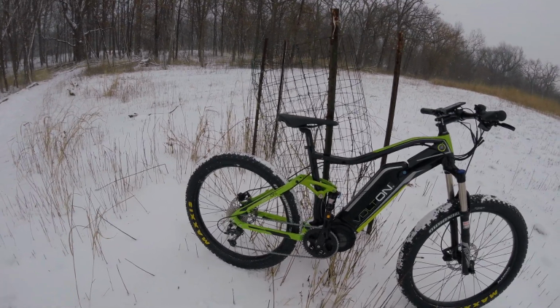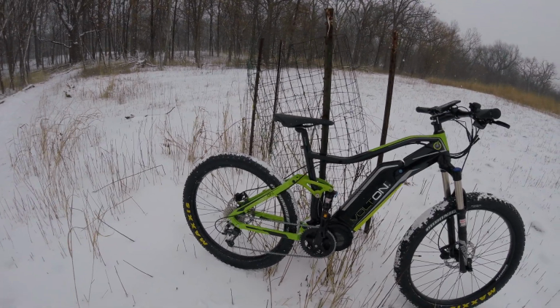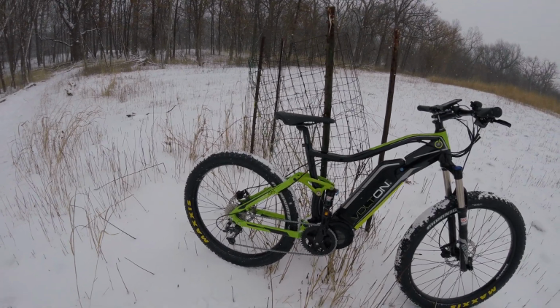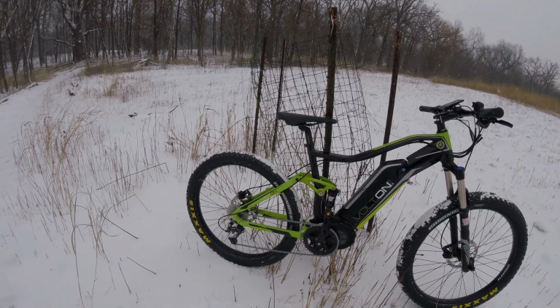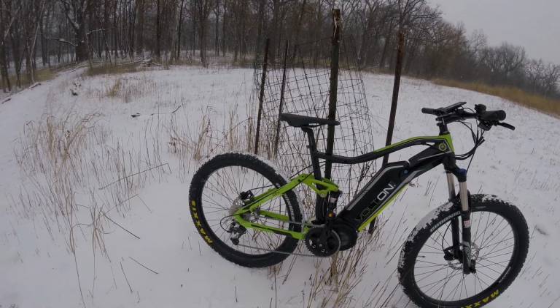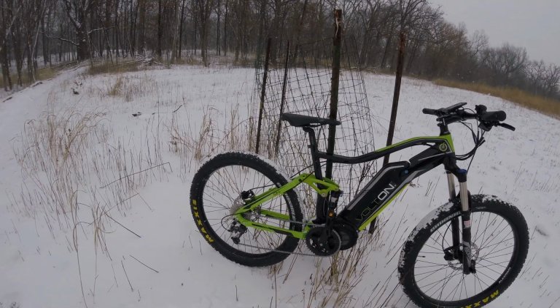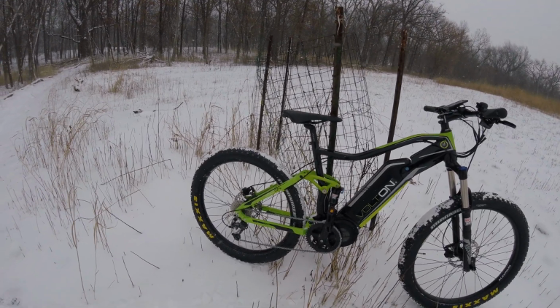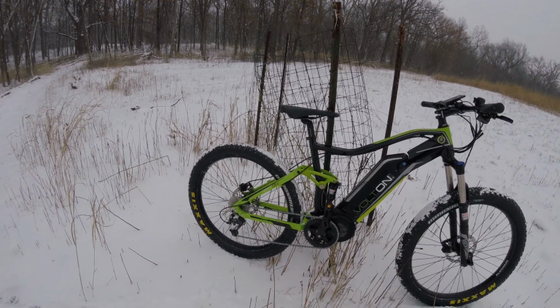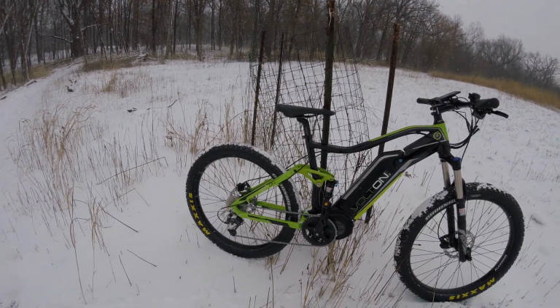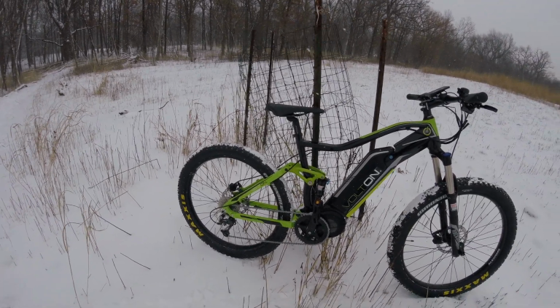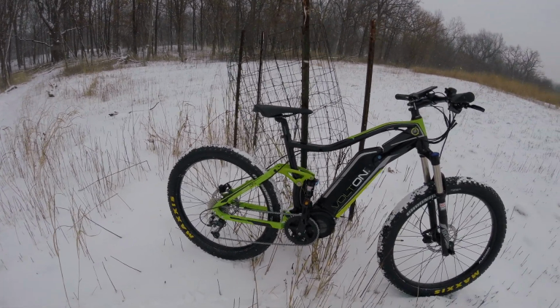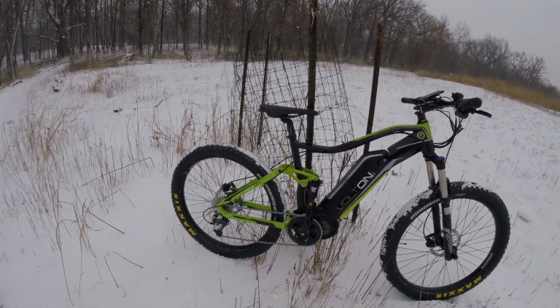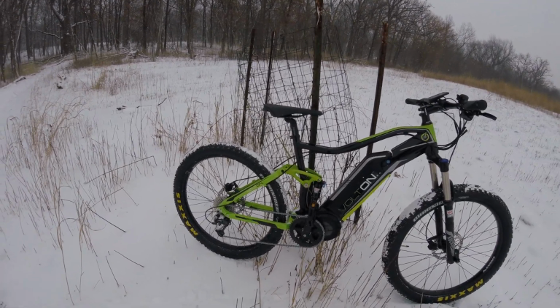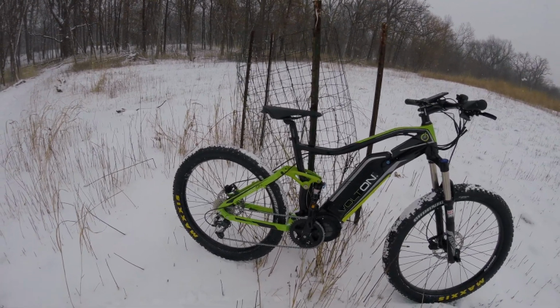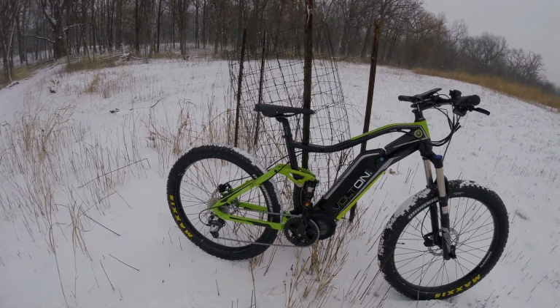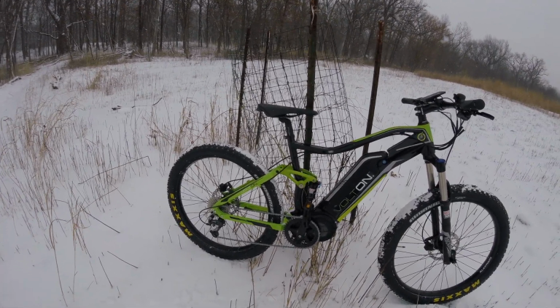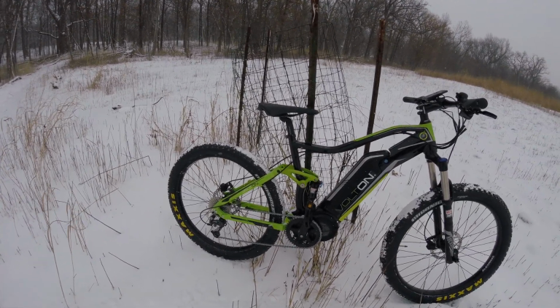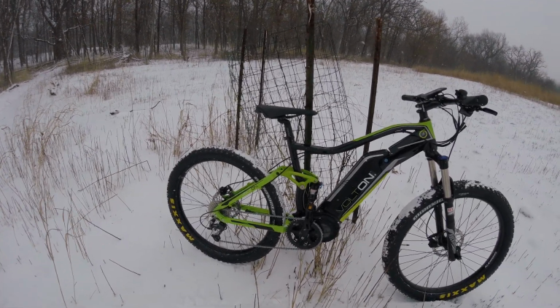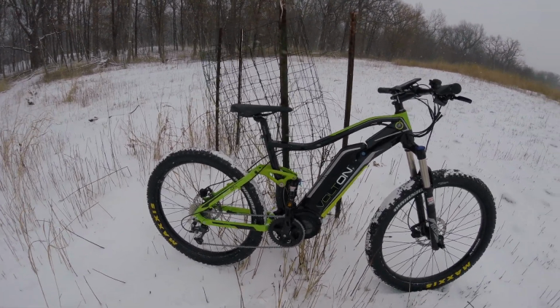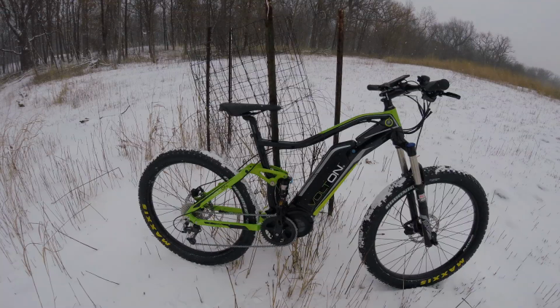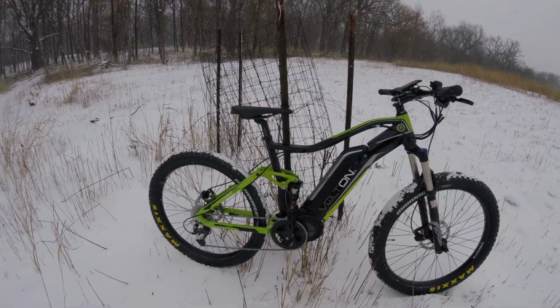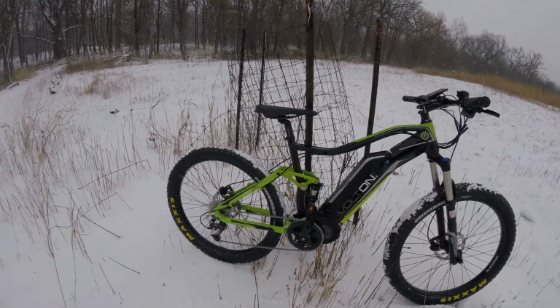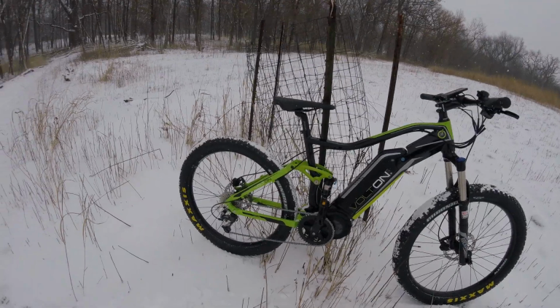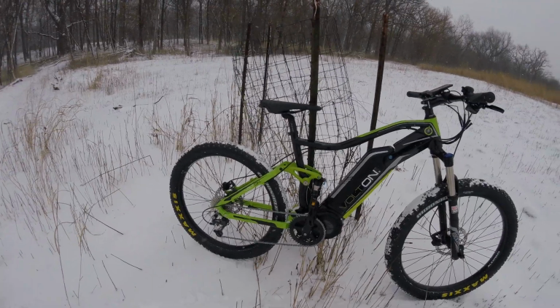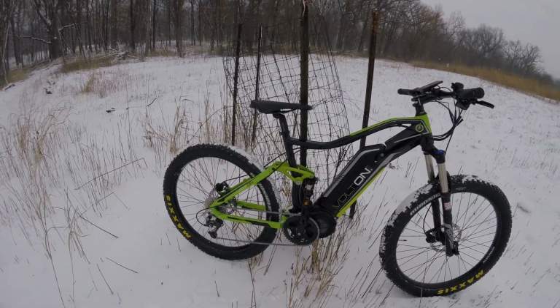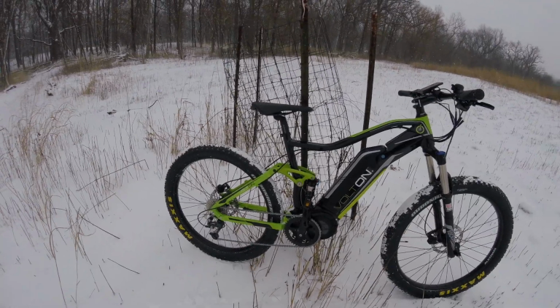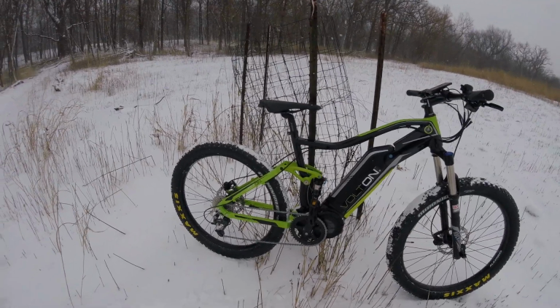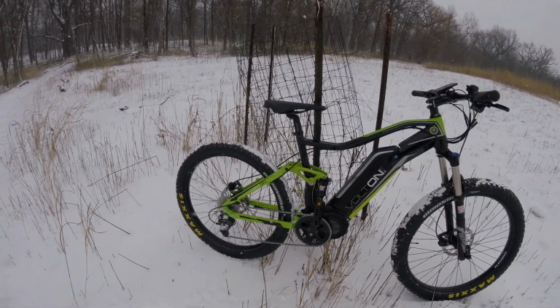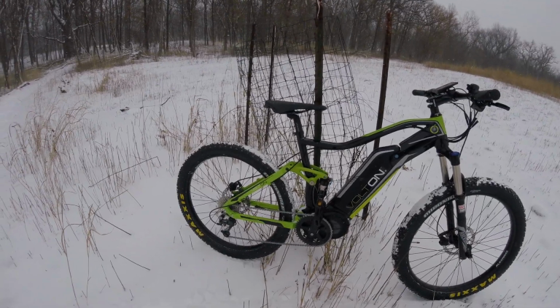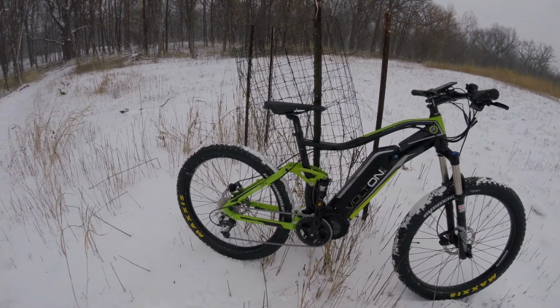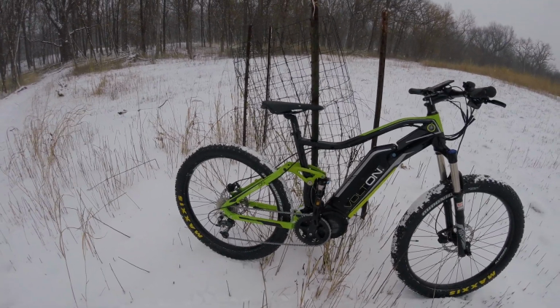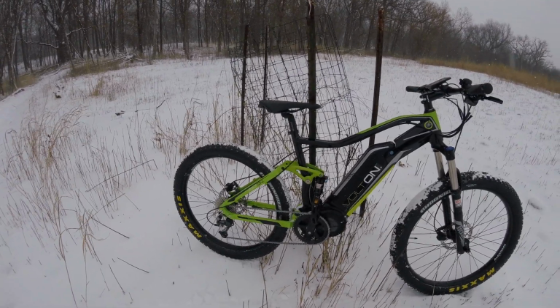Super fun bike. Thanks for checking it out — I'm going to take a little more footage of me hauling around in the snow out here.